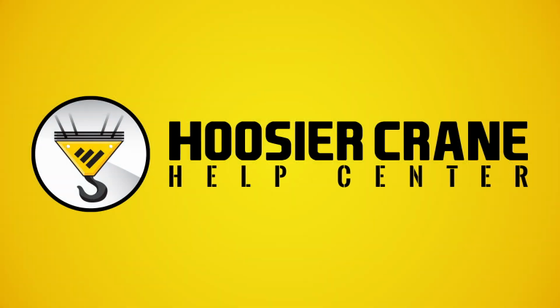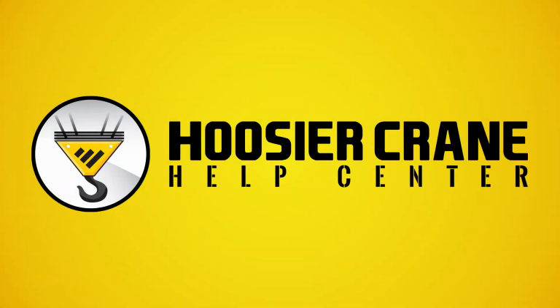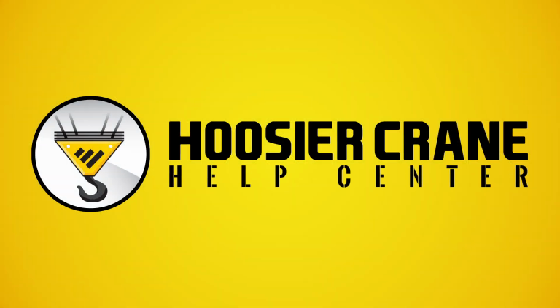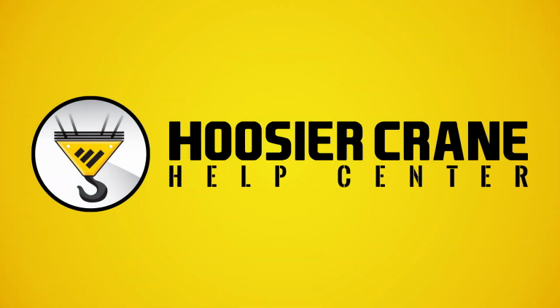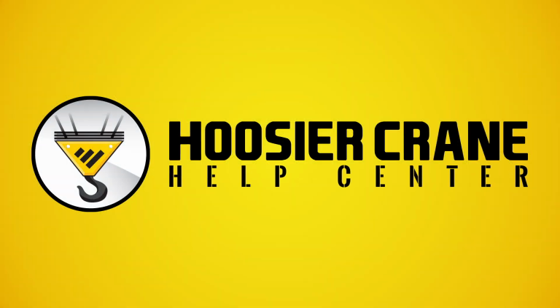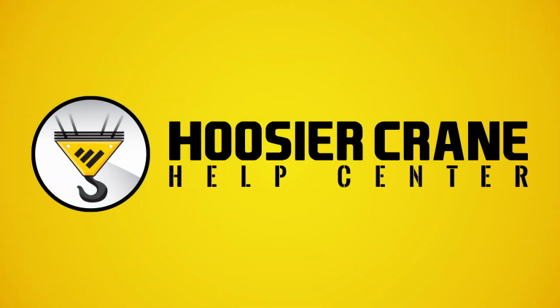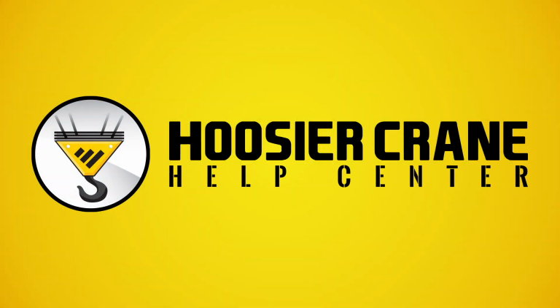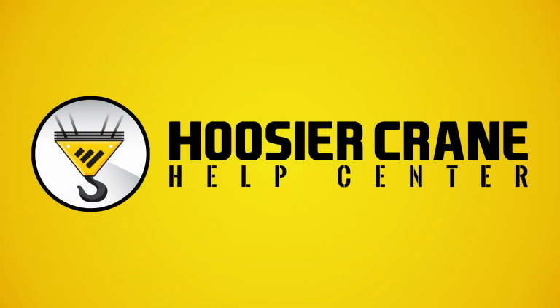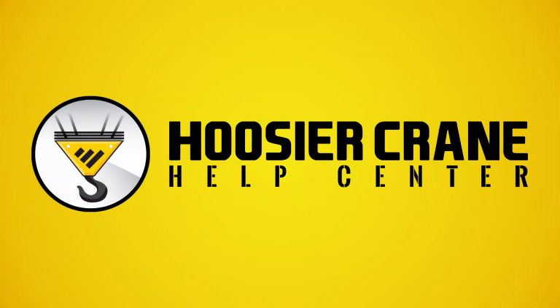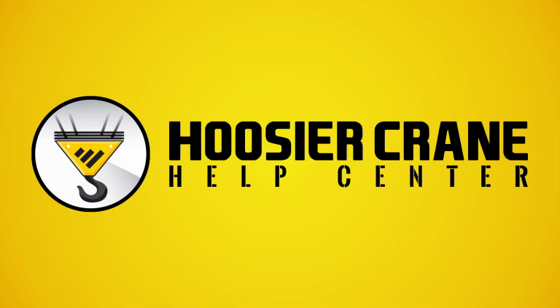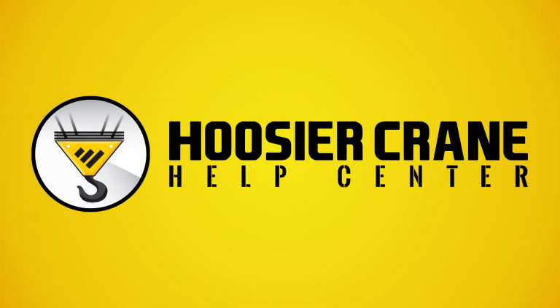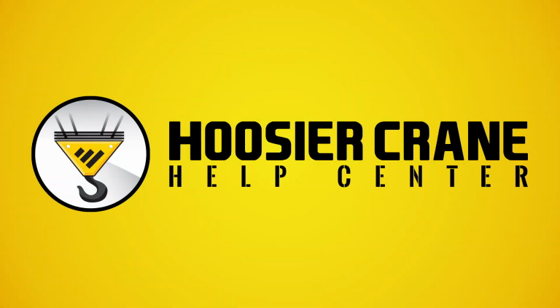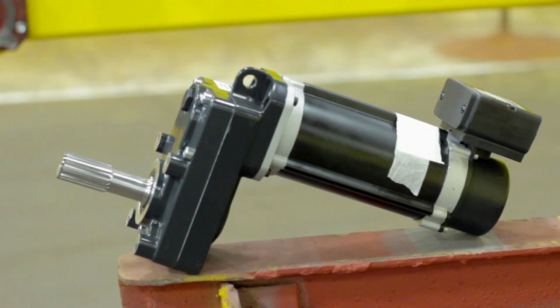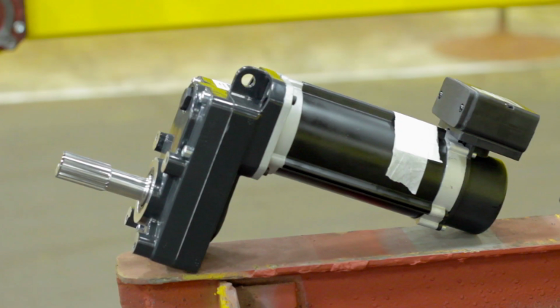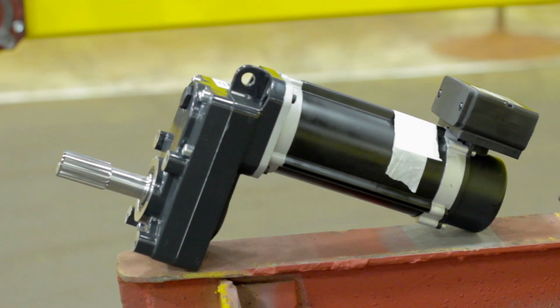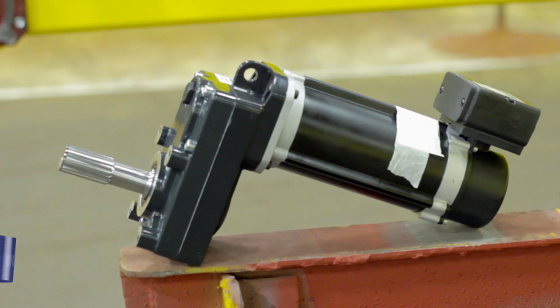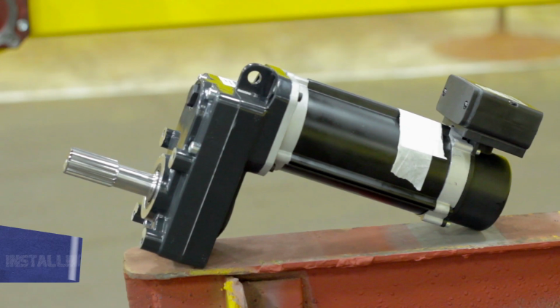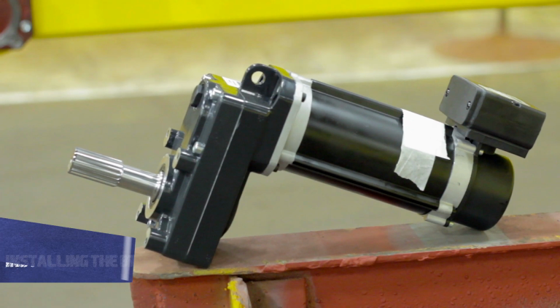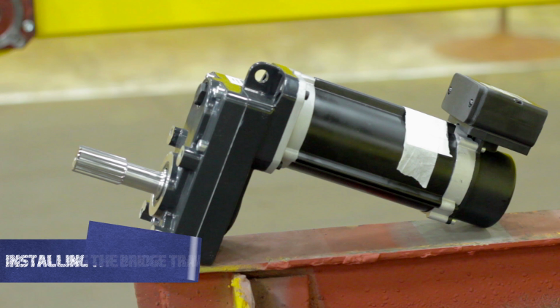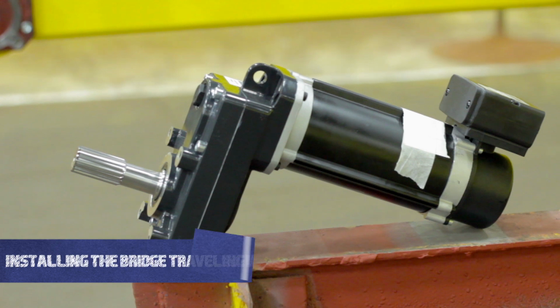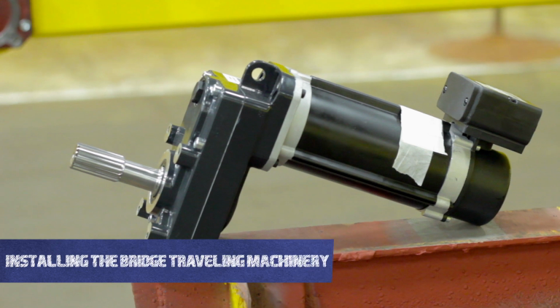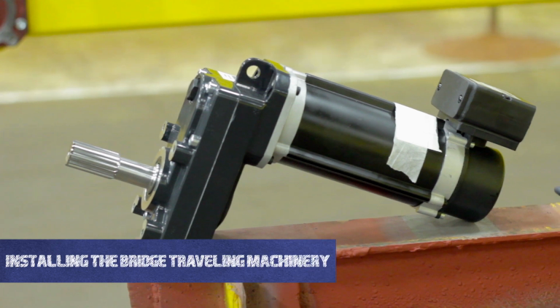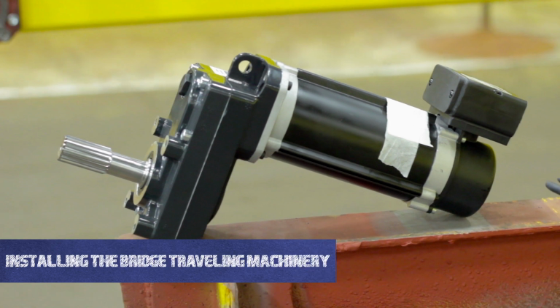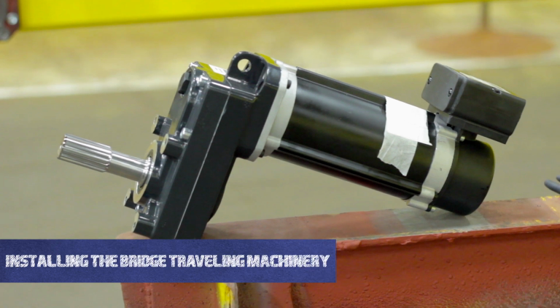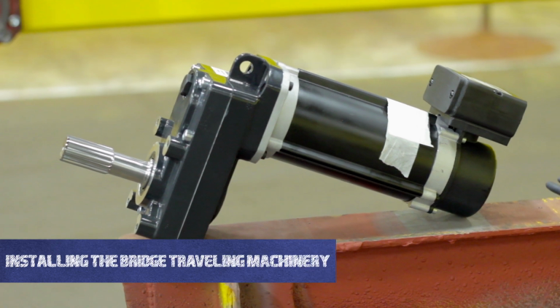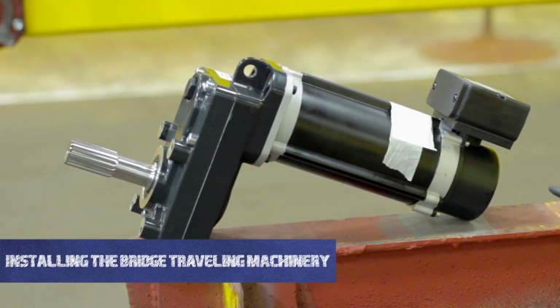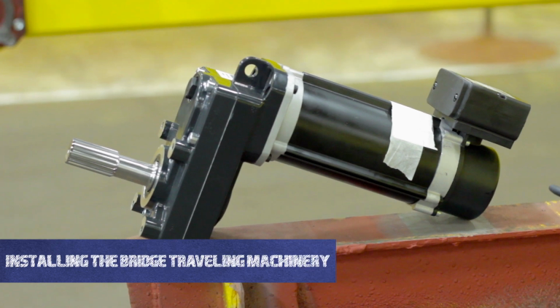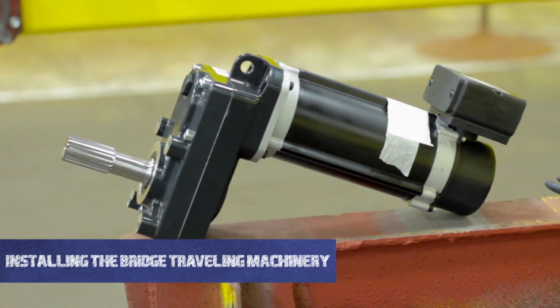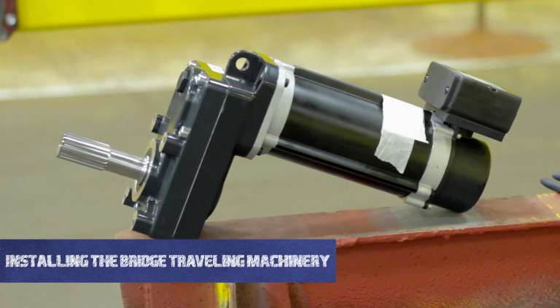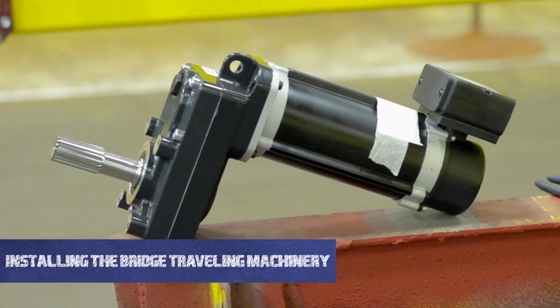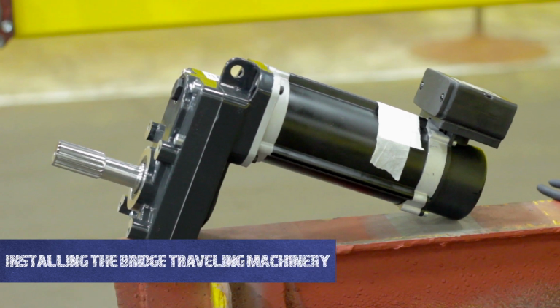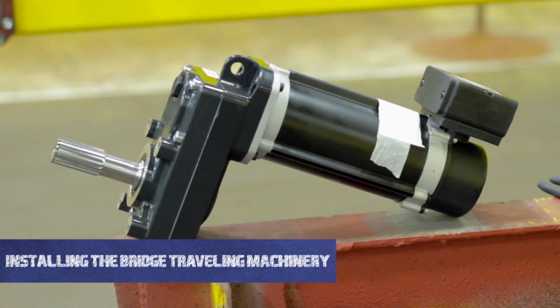Welcome to the Hoosier Crane Help Center. In this video we are going to show you how to install your bridge traveling machinery.